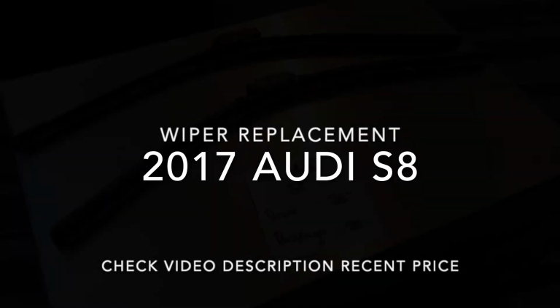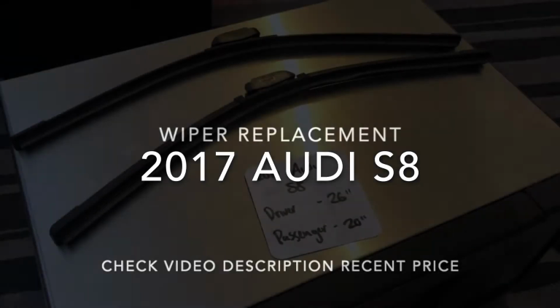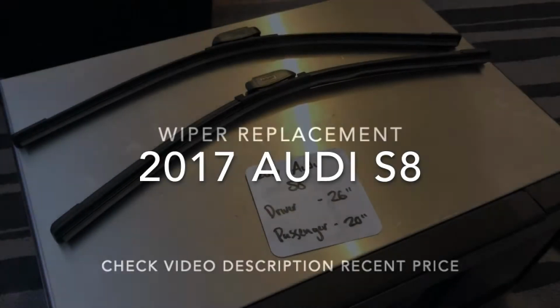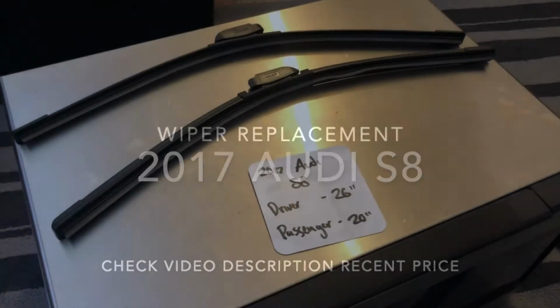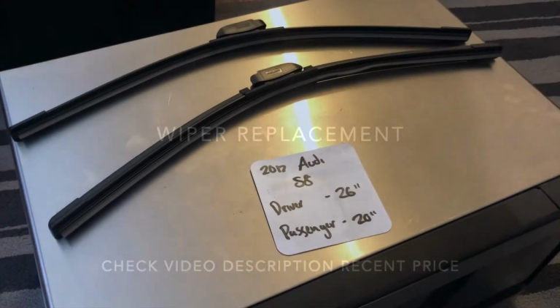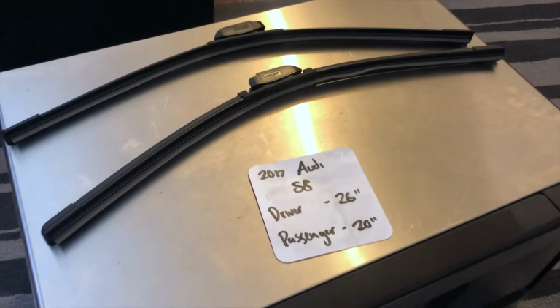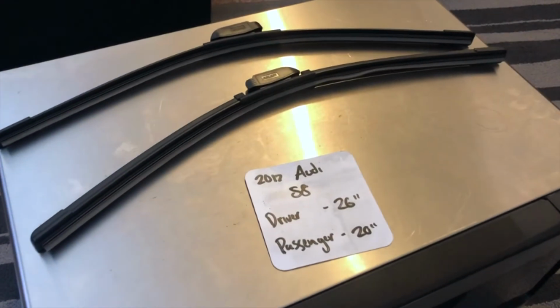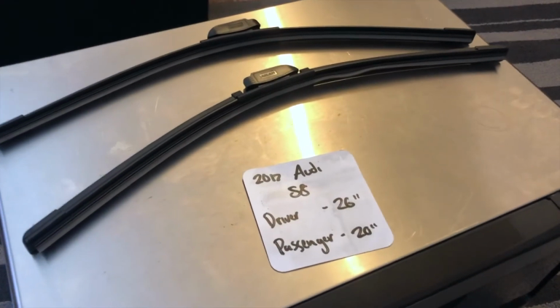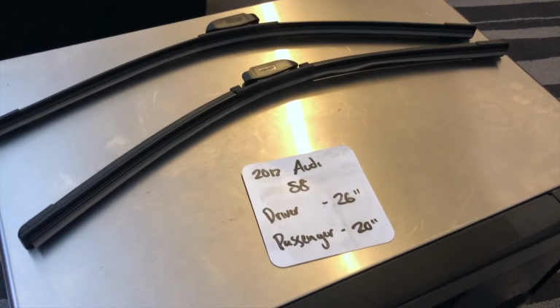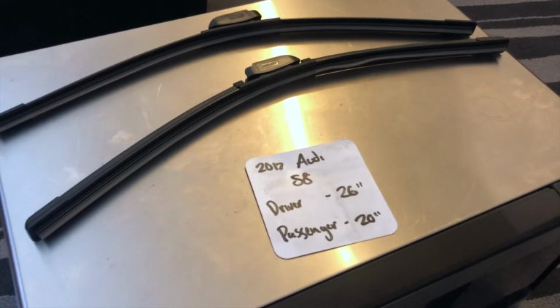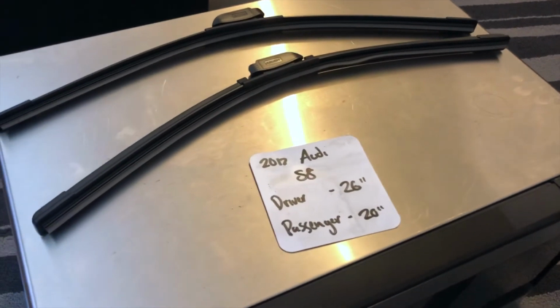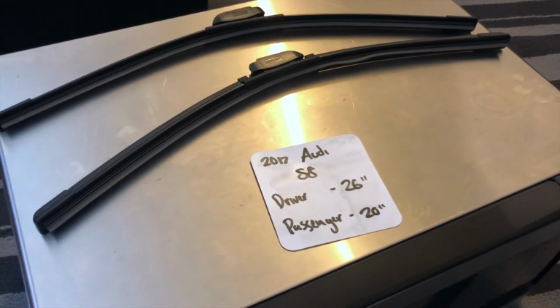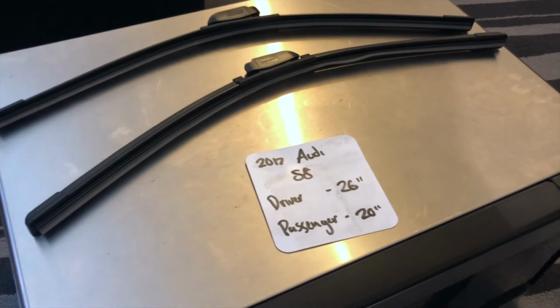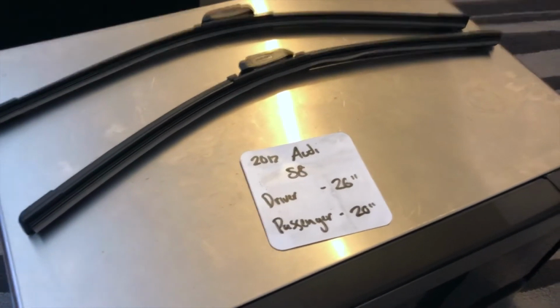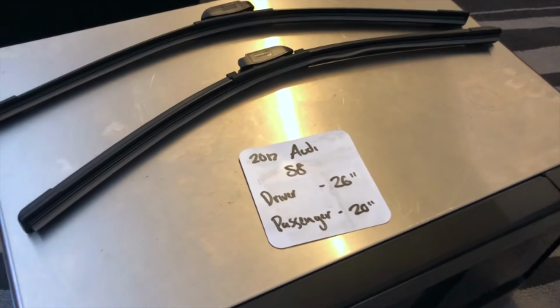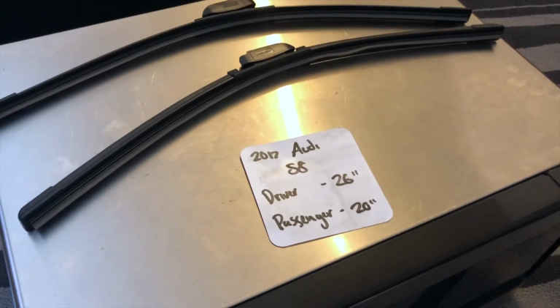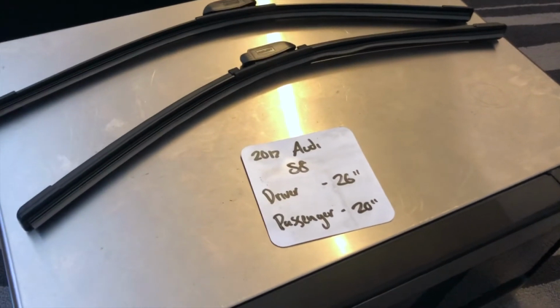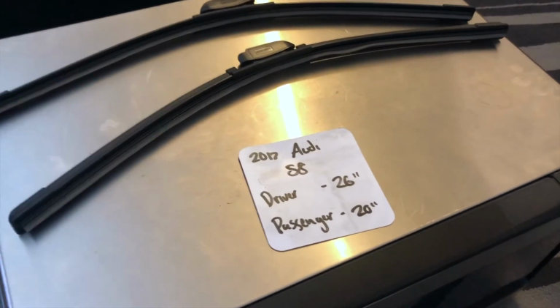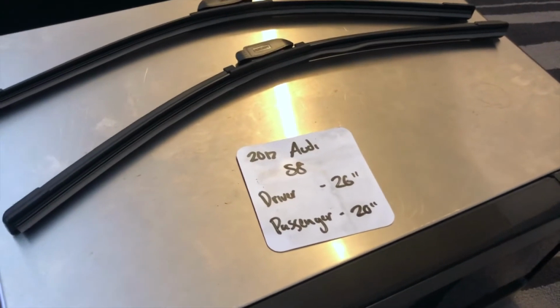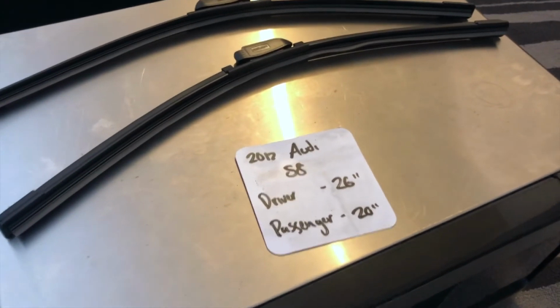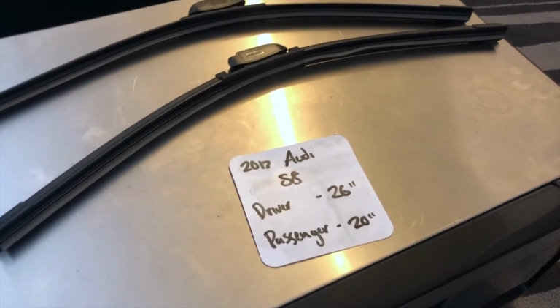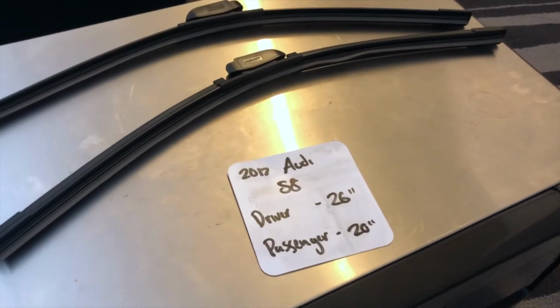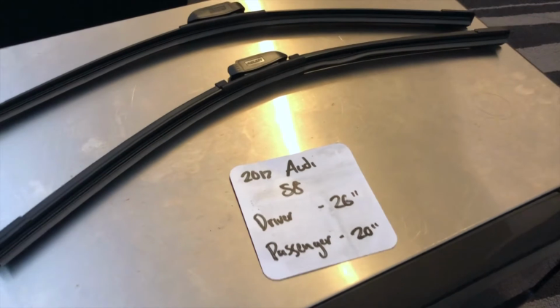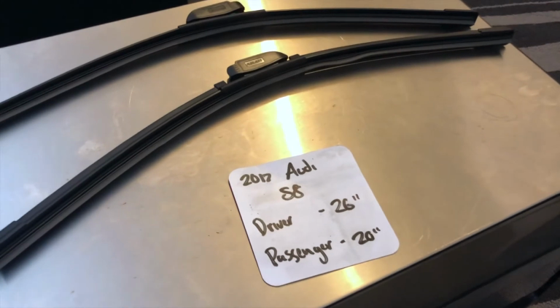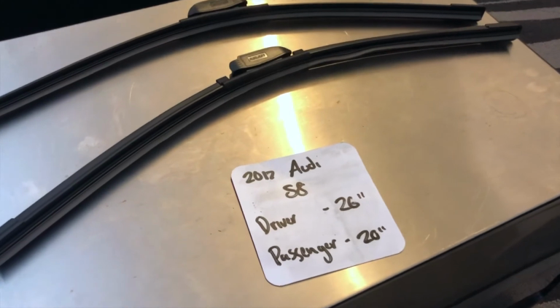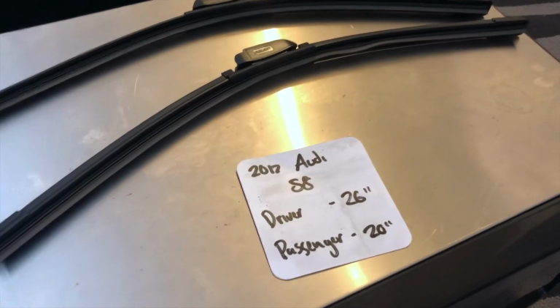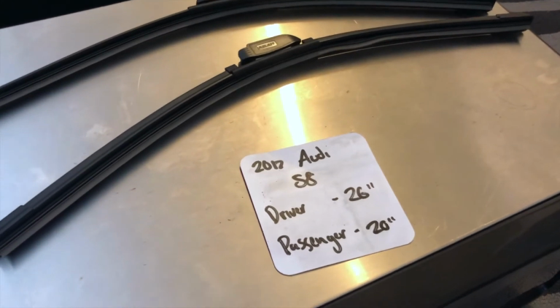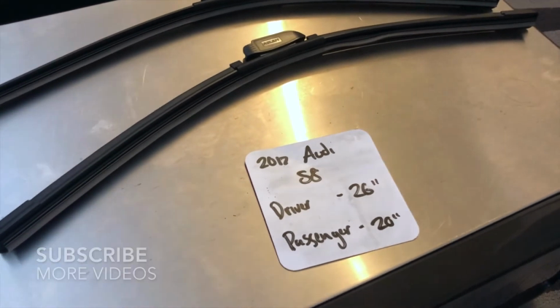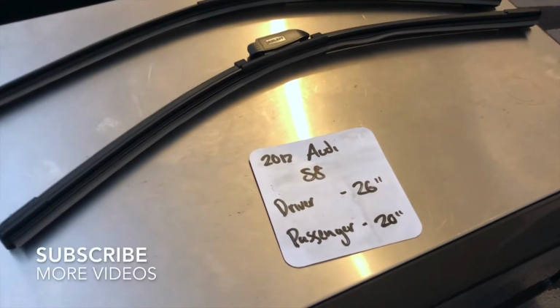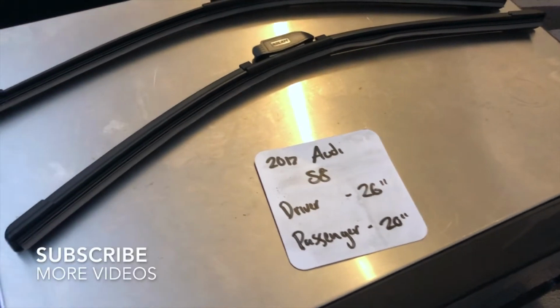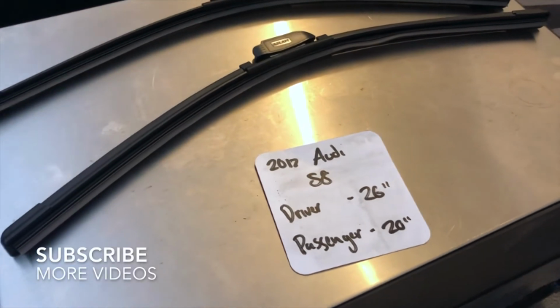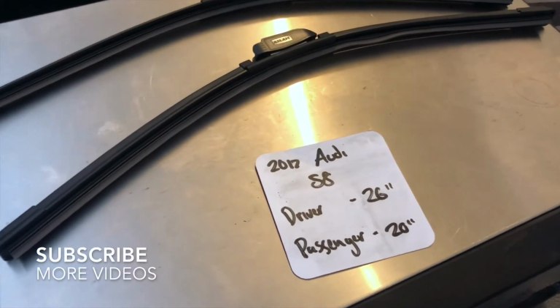What's going on today you guys, welcome back. So today we're going to be talking about changing wiper blades for the 2017 Audi S8.